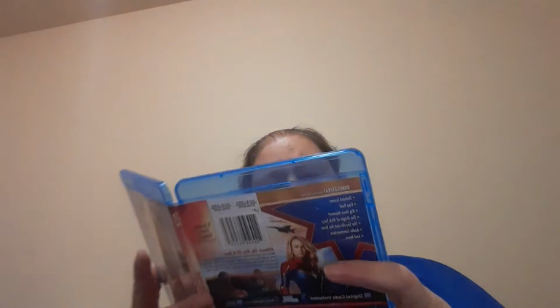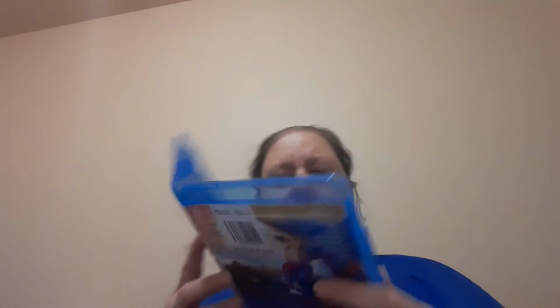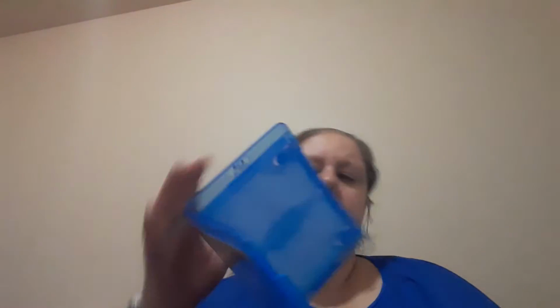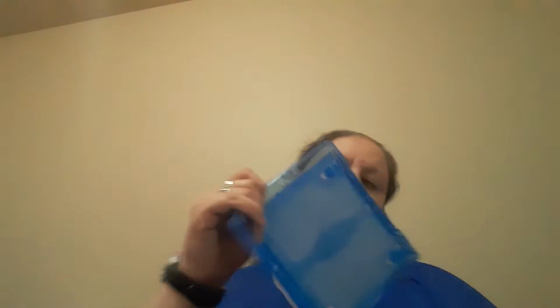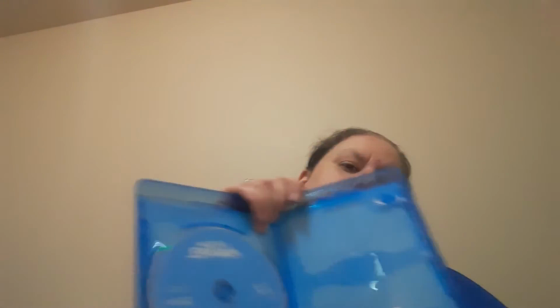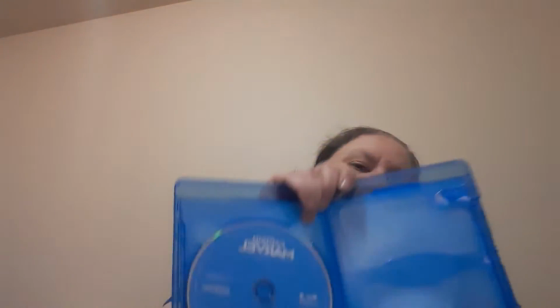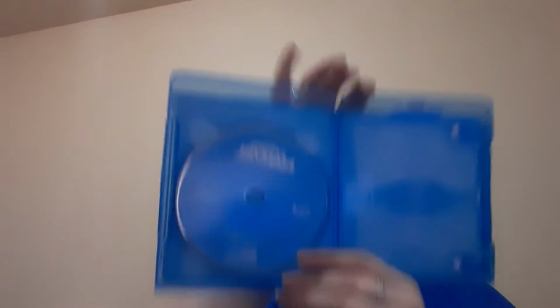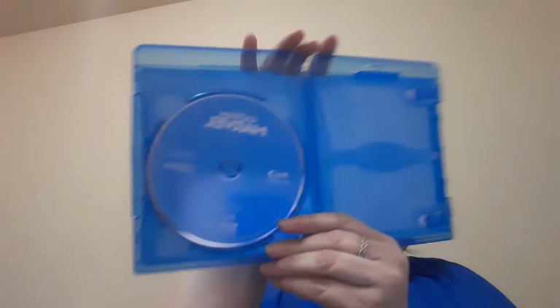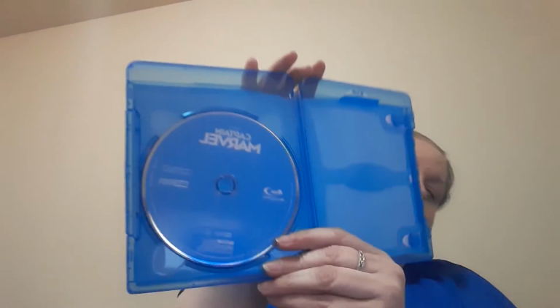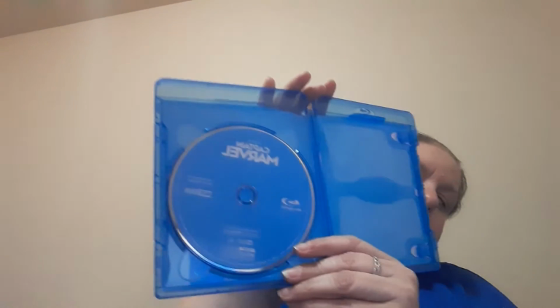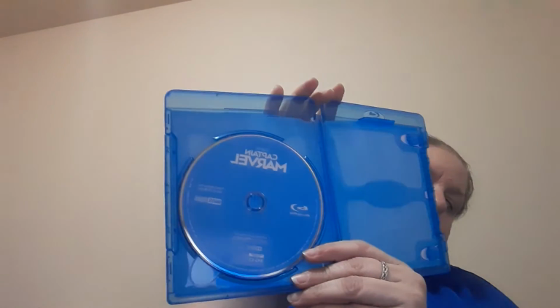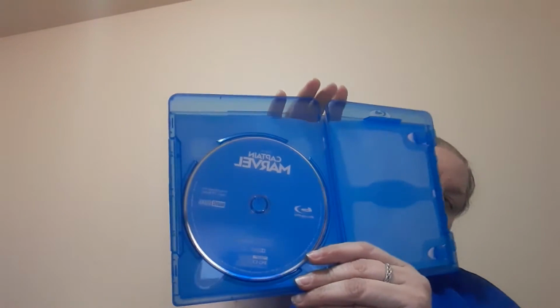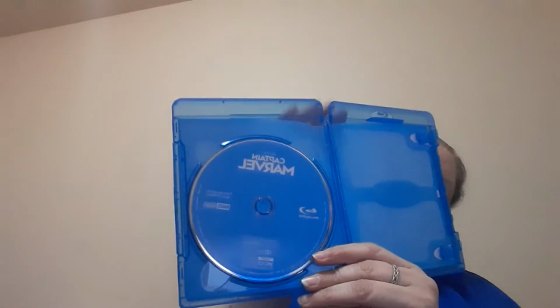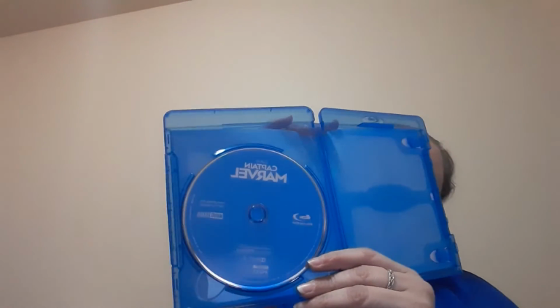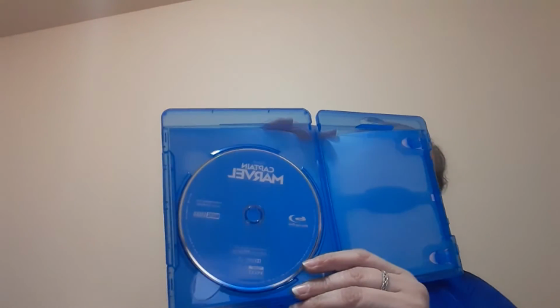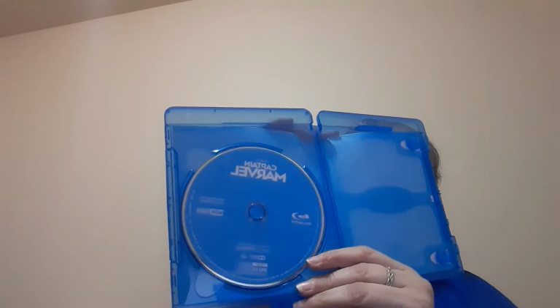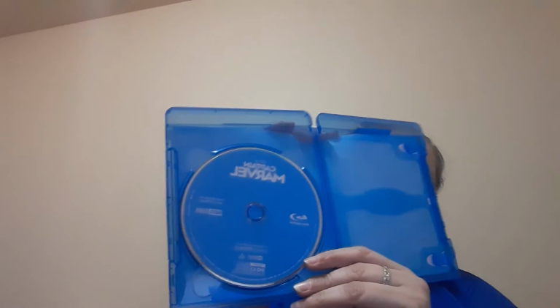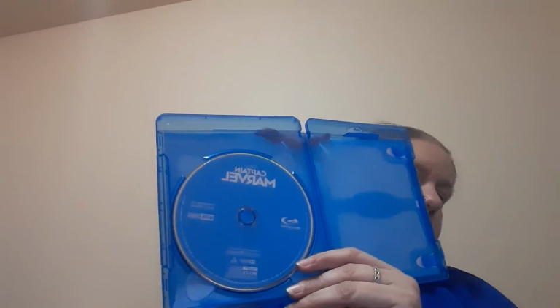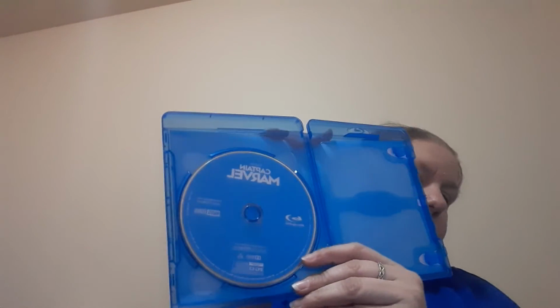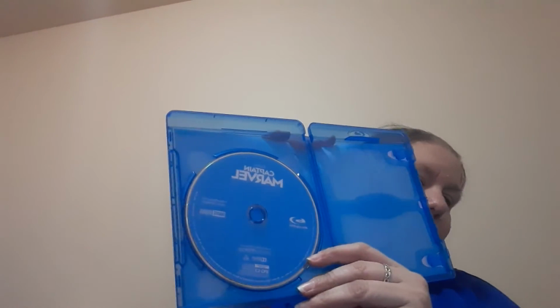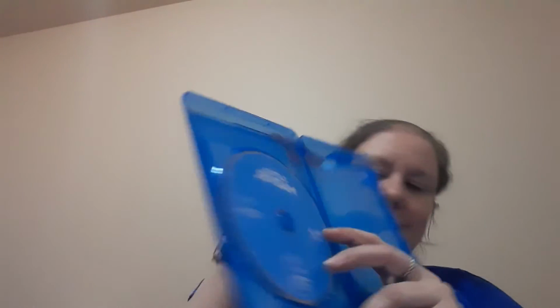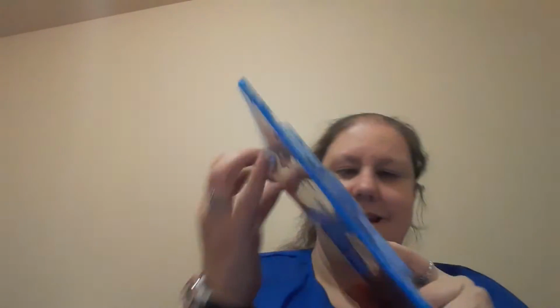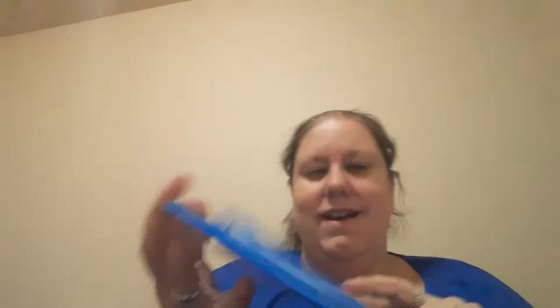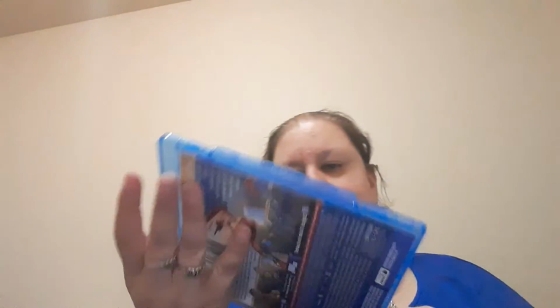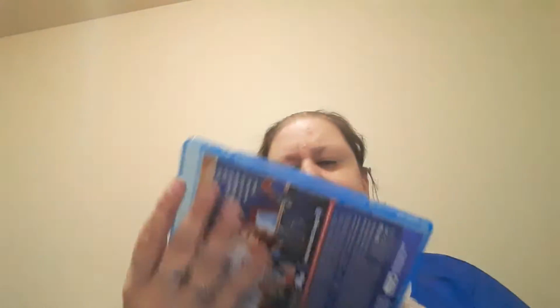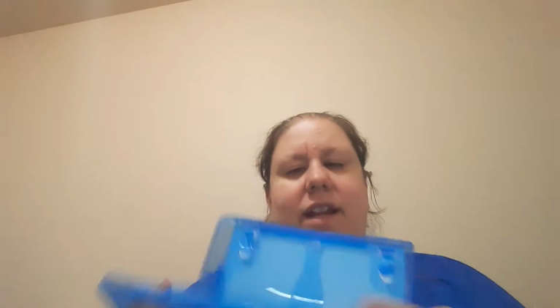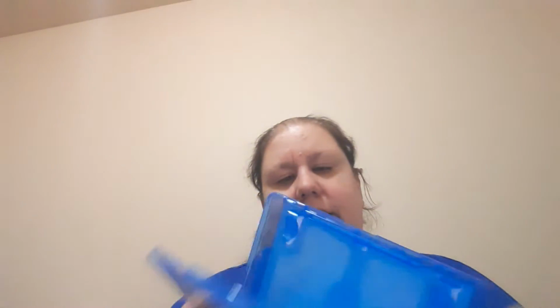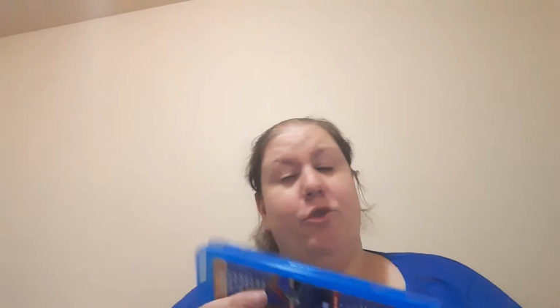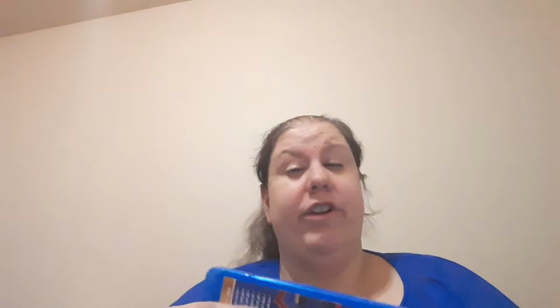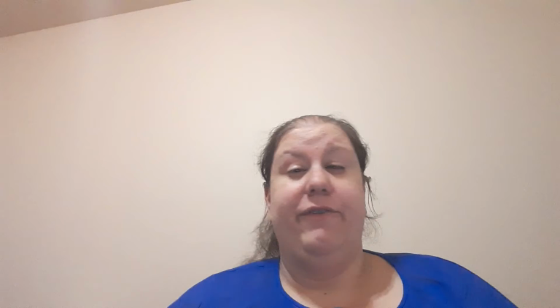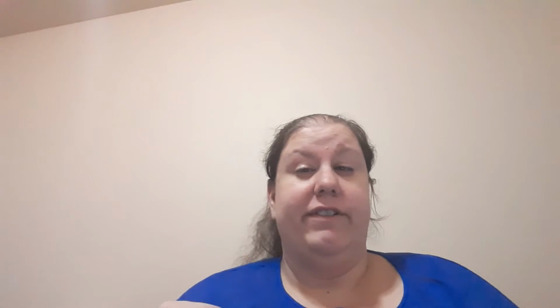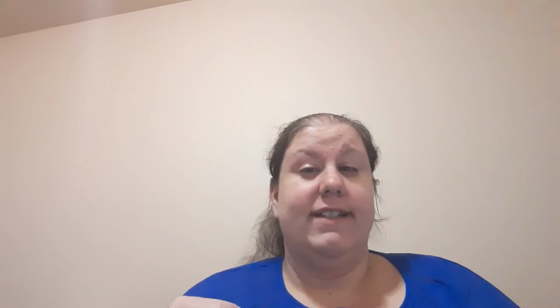It's just a plain blue disc. They really need to get more creative with their discs.